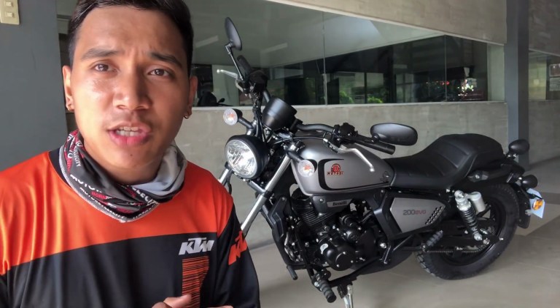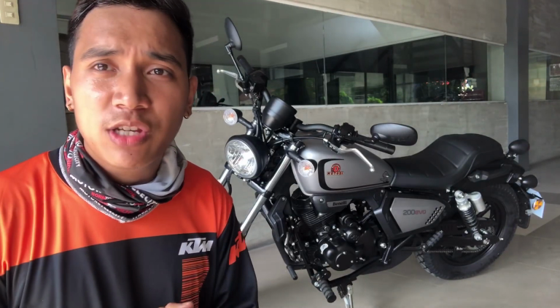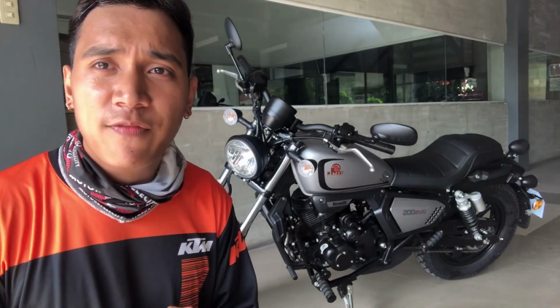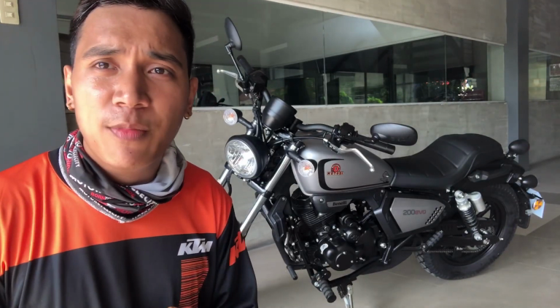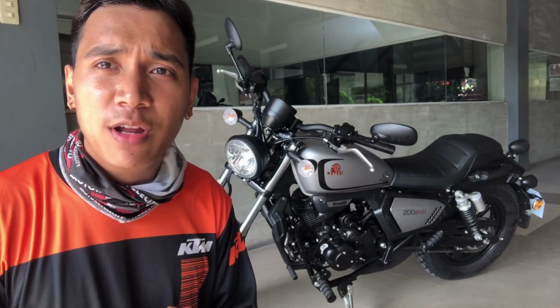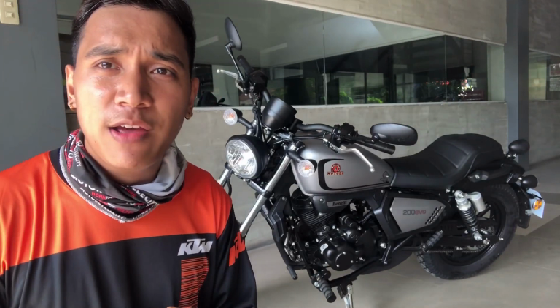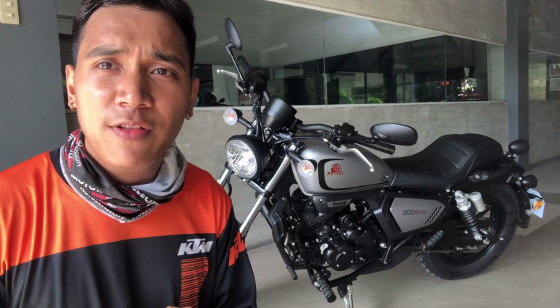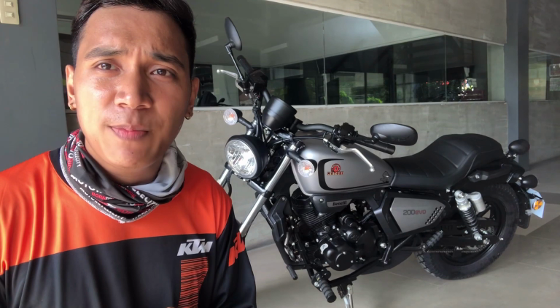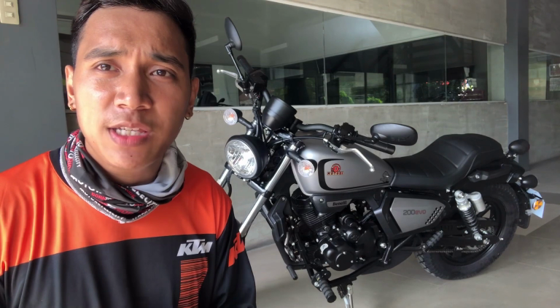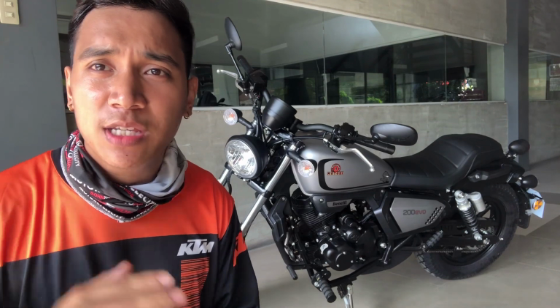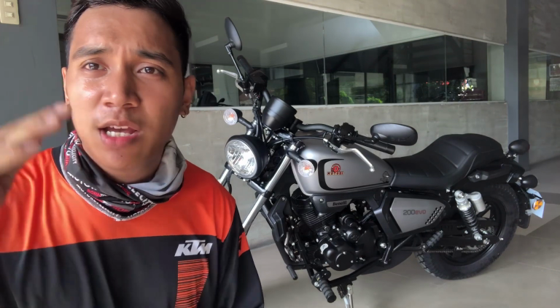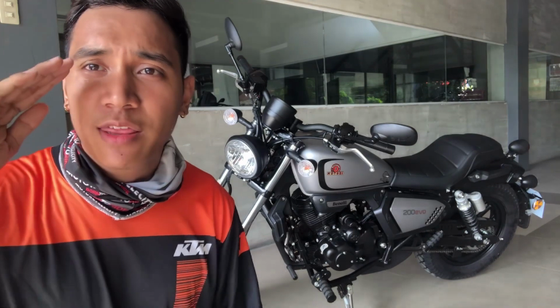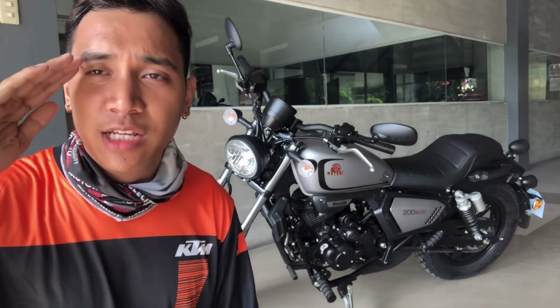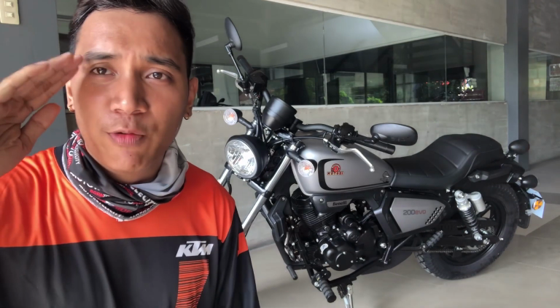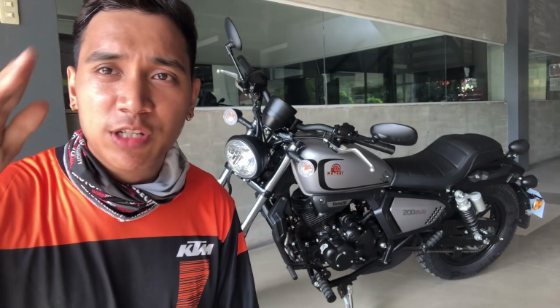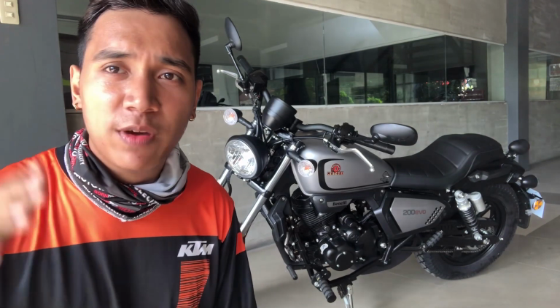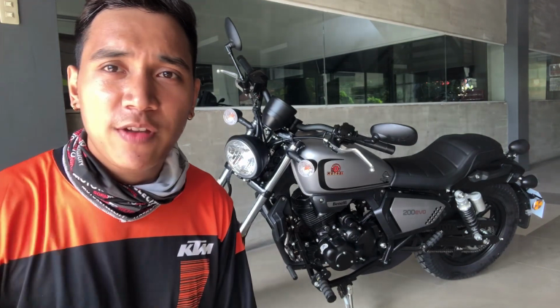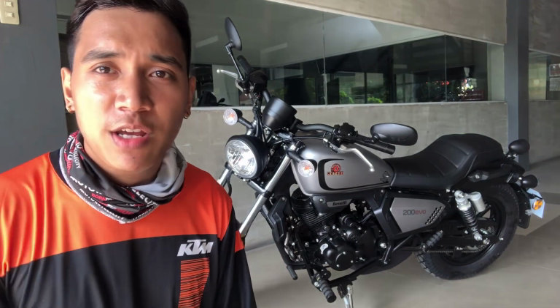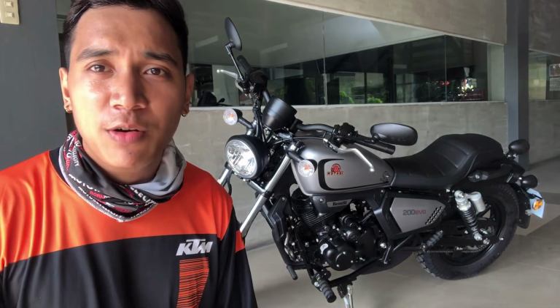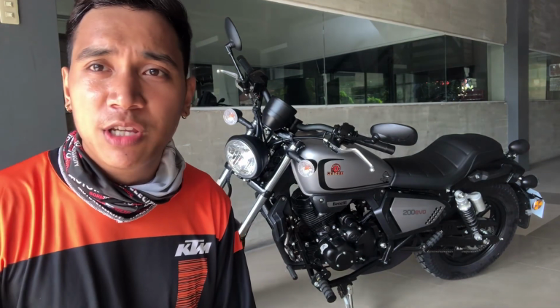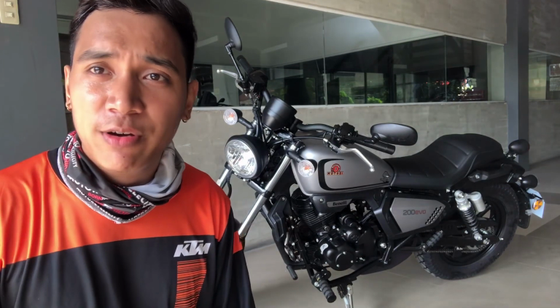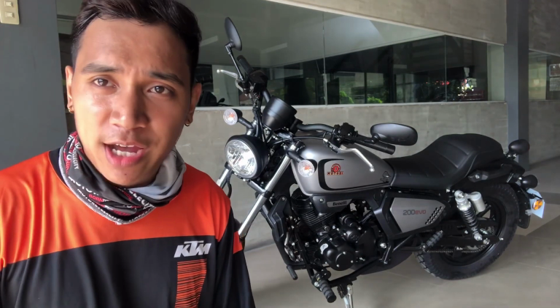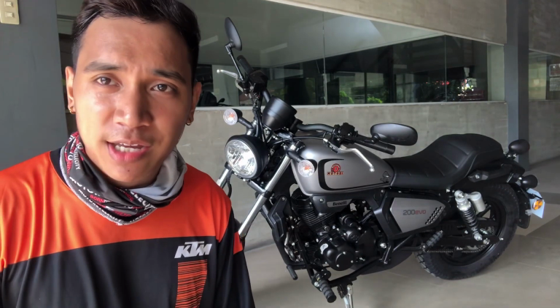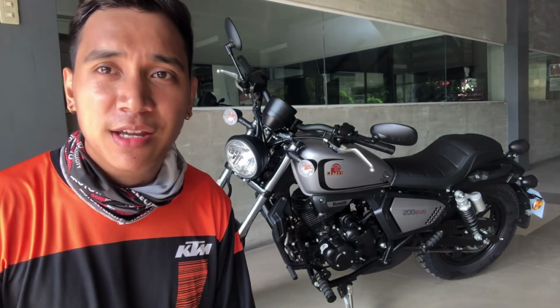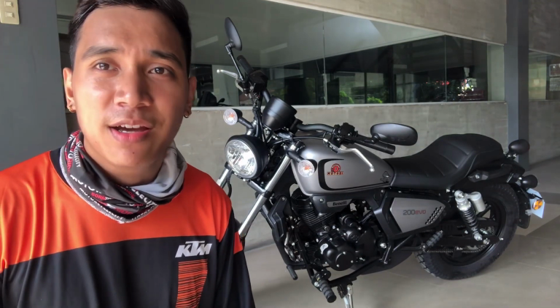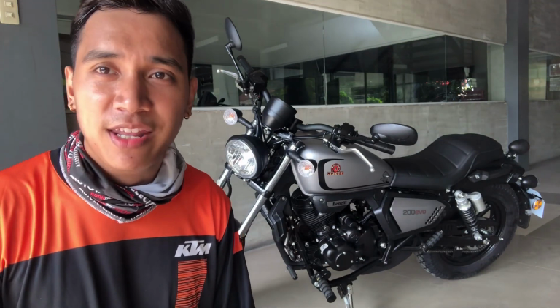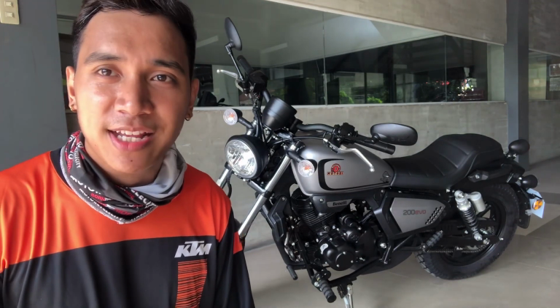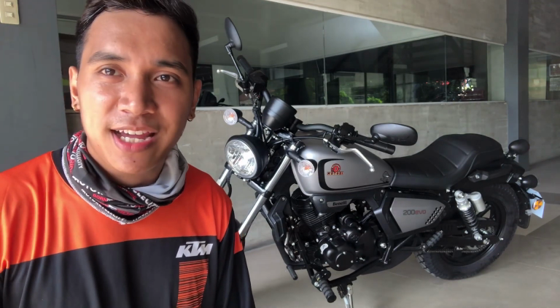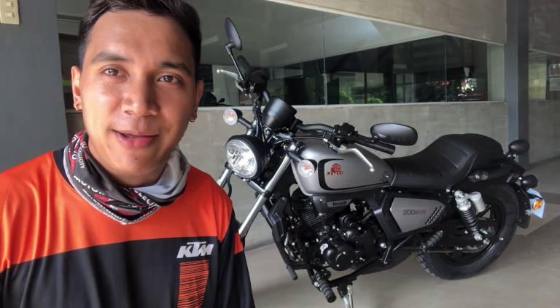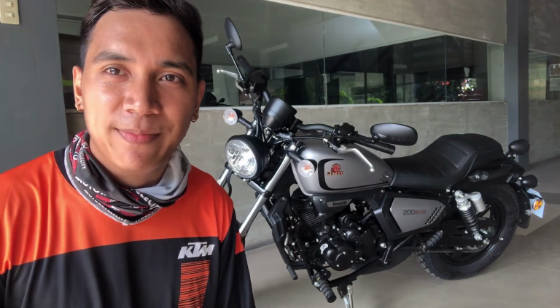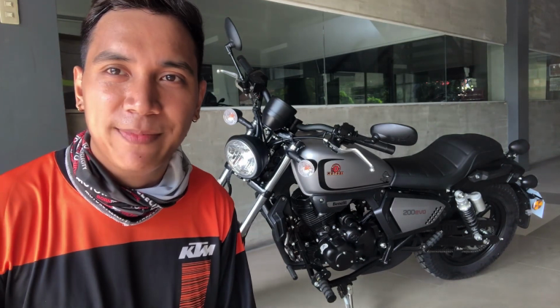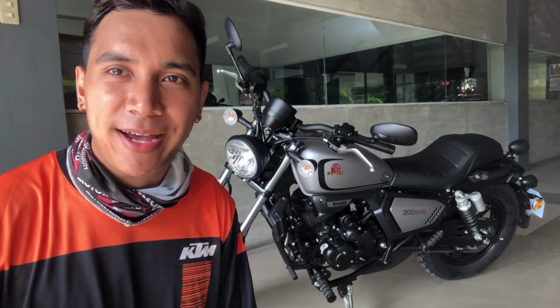This is Jeff from Motolife Philippines. Thanks for watching. See you next time. Bye bye.